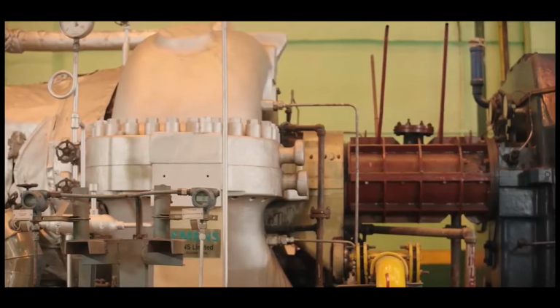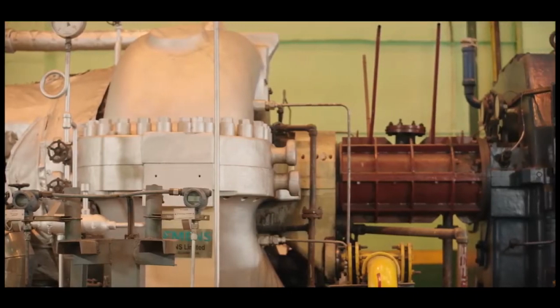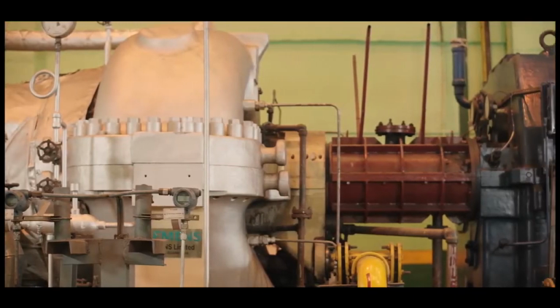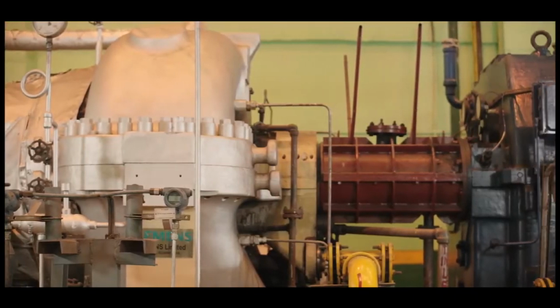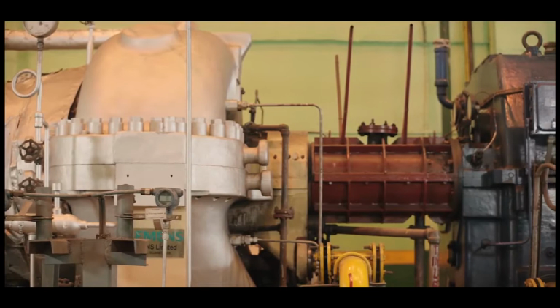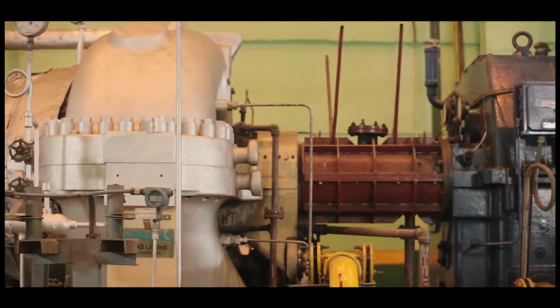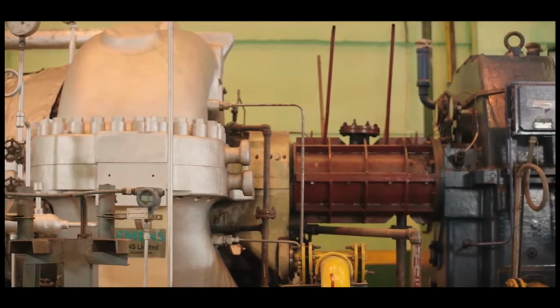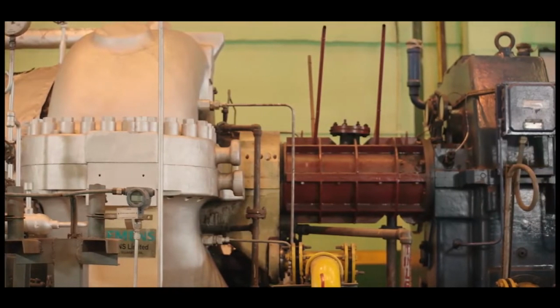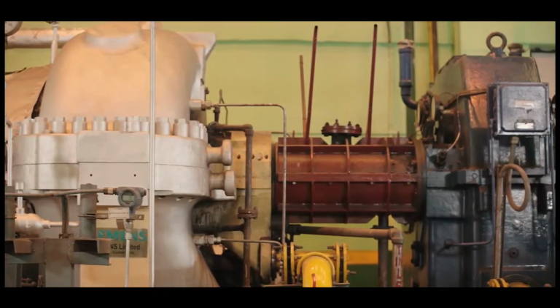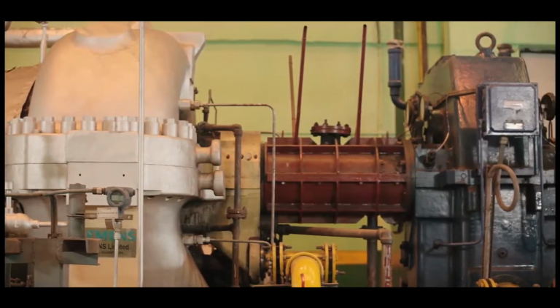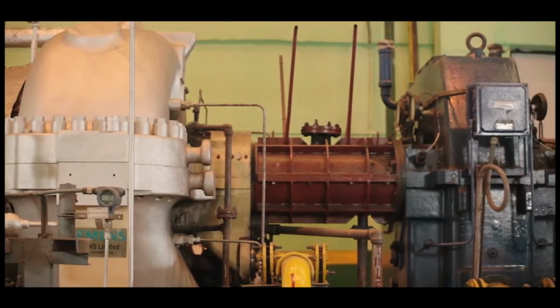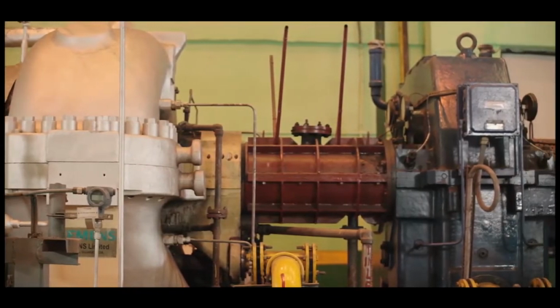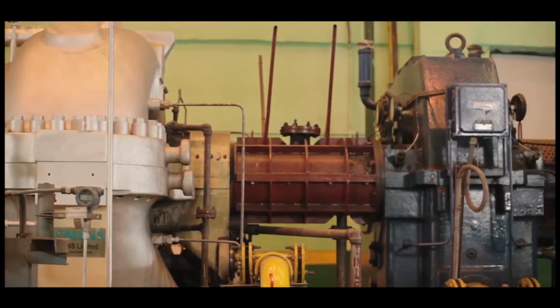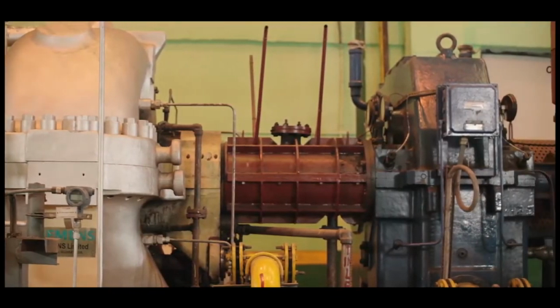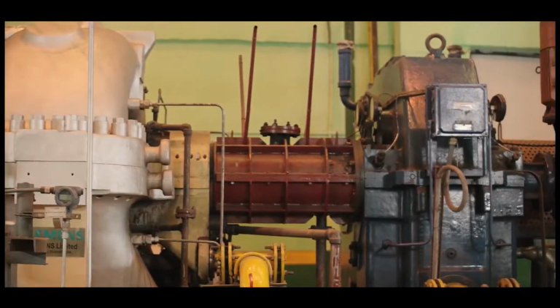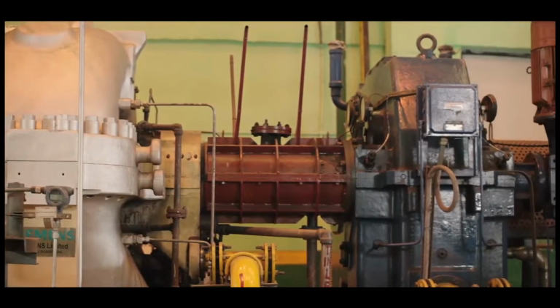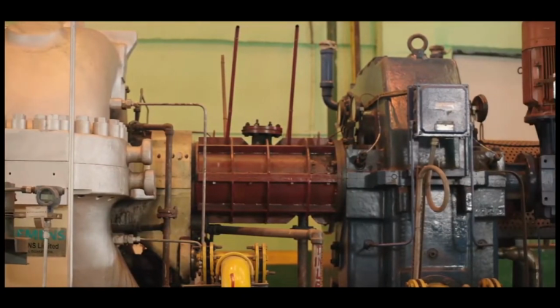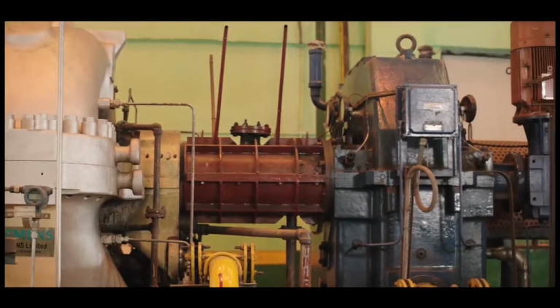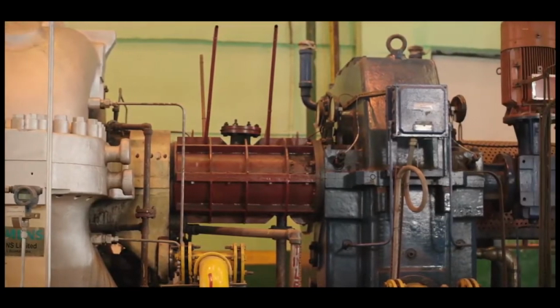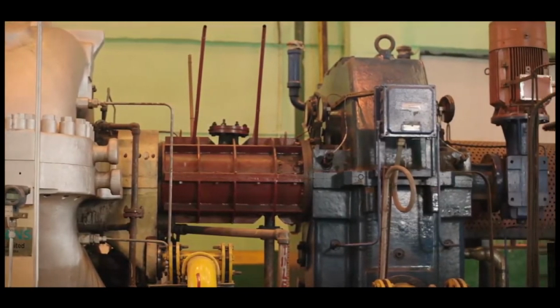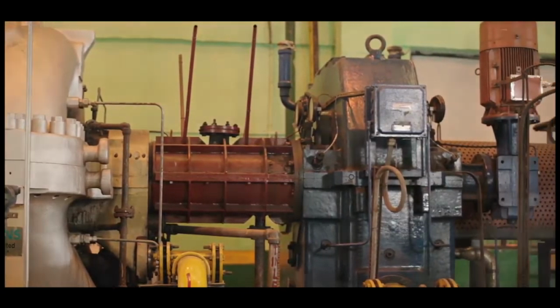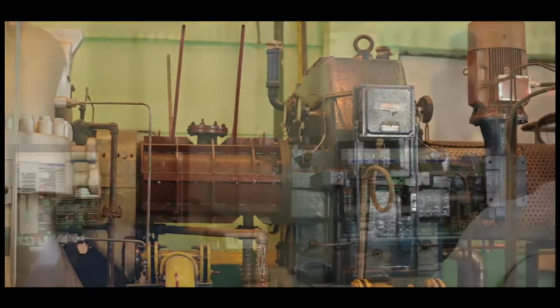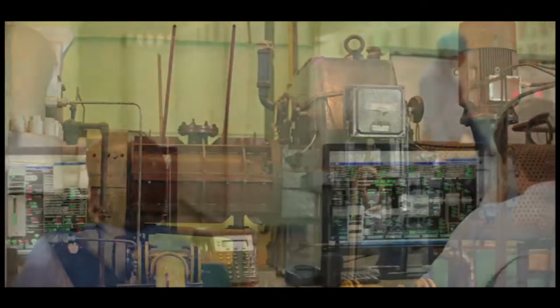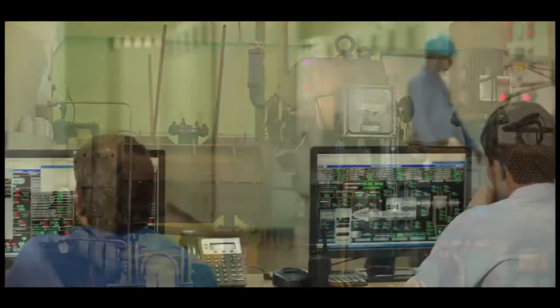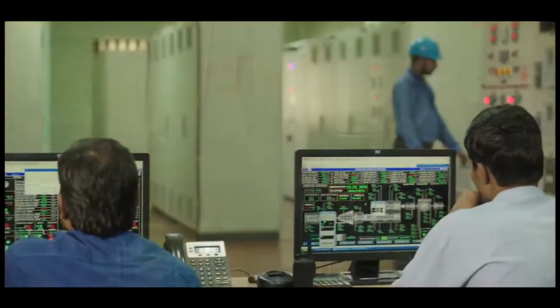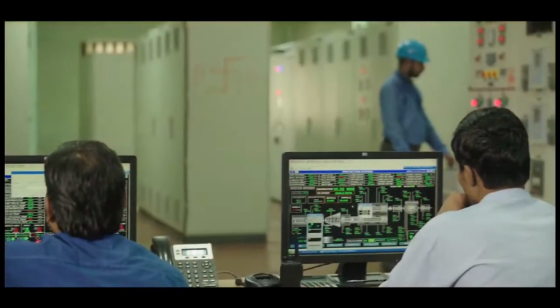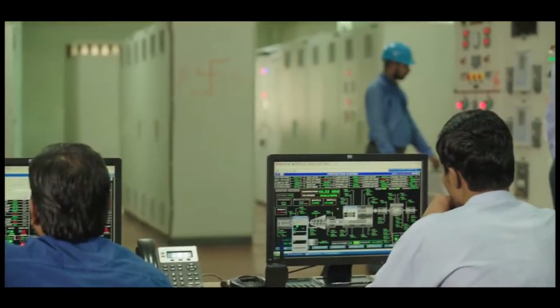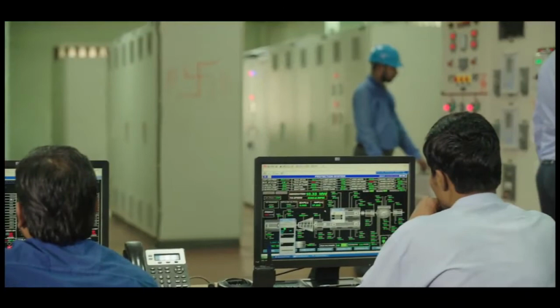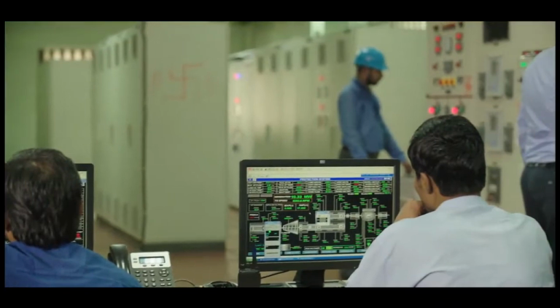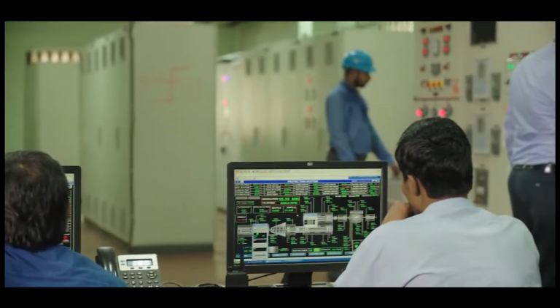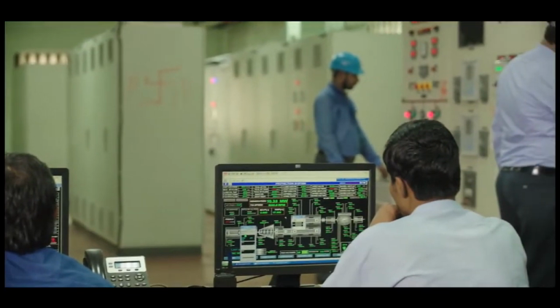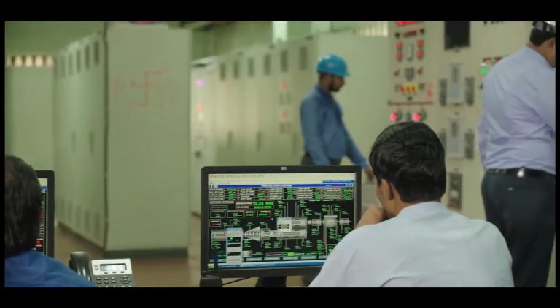Apart from these, Sham Steel is also into production of power in a fully functional unit.